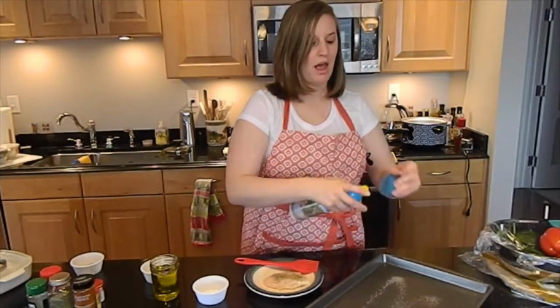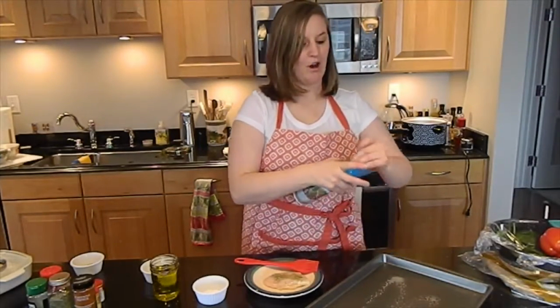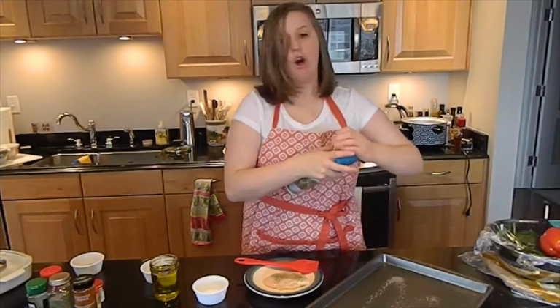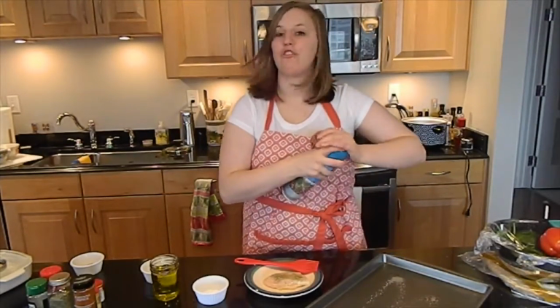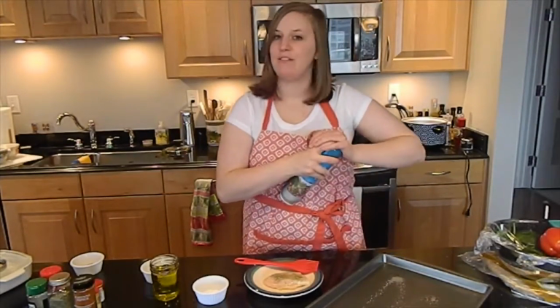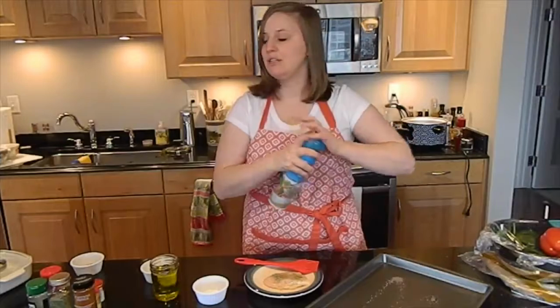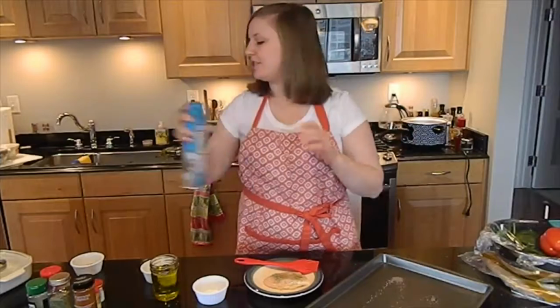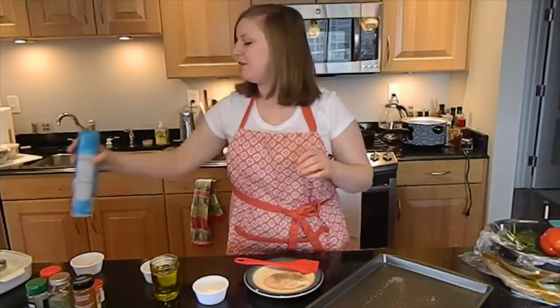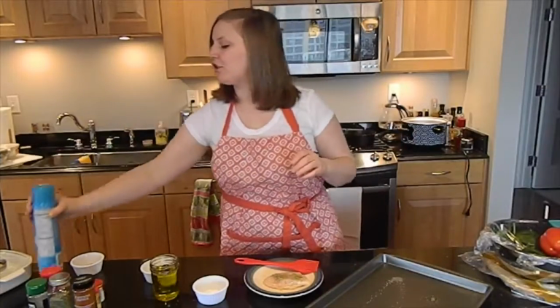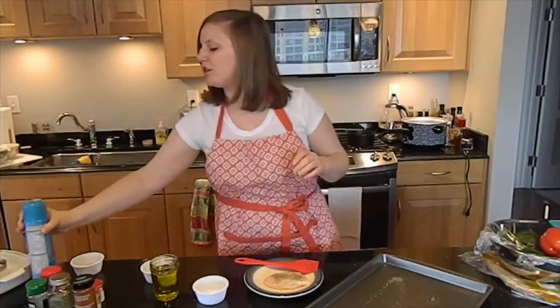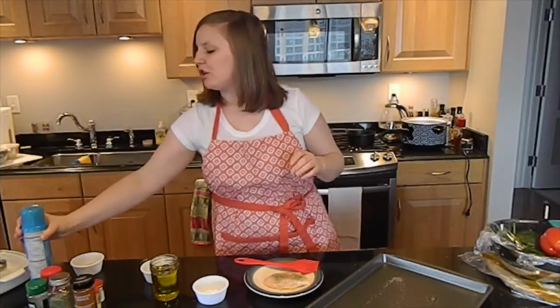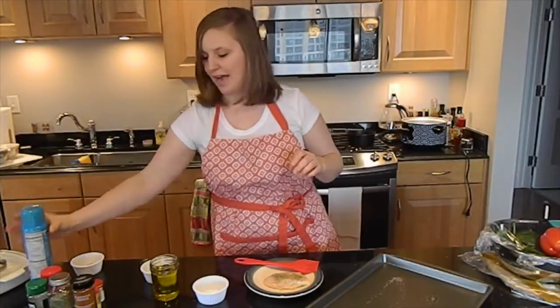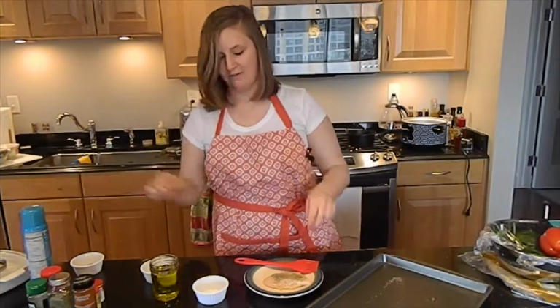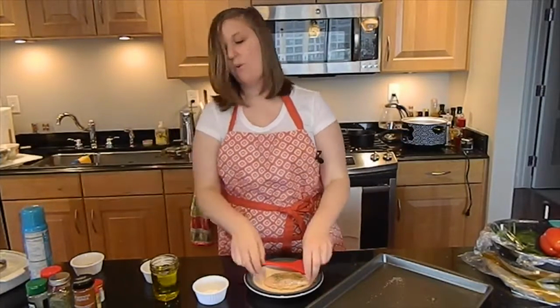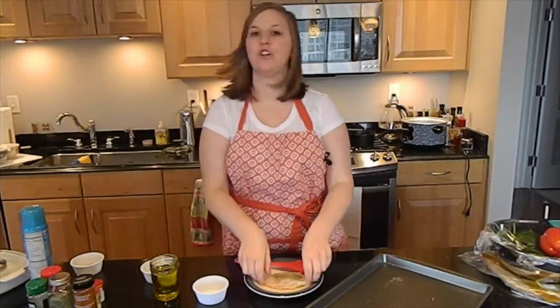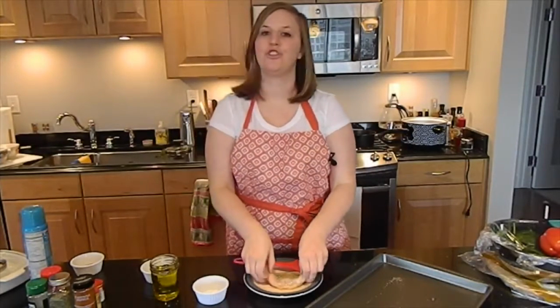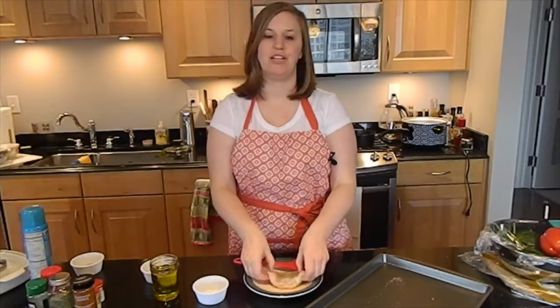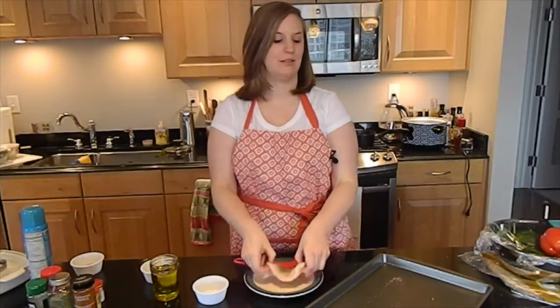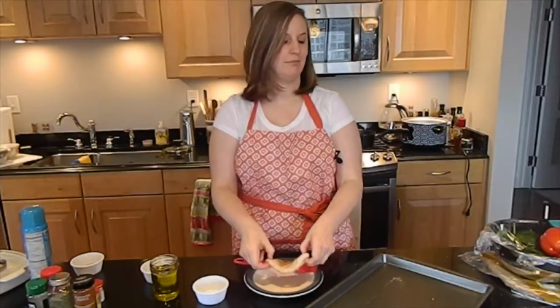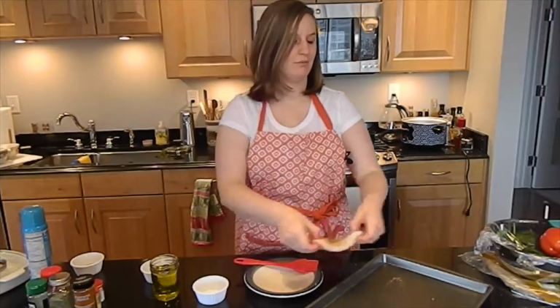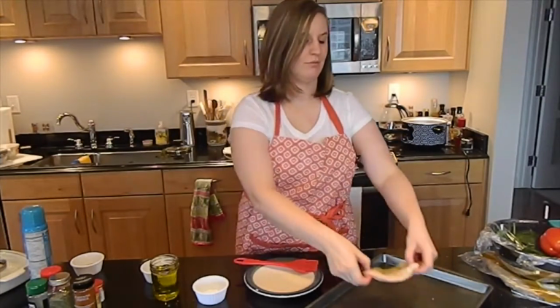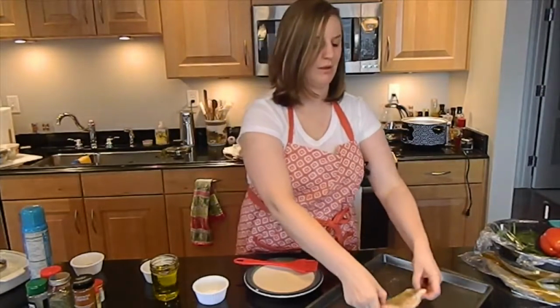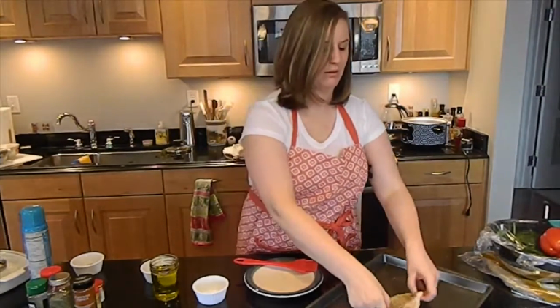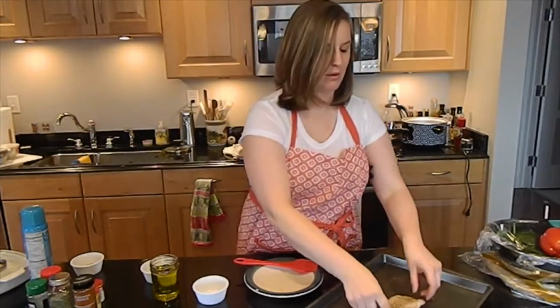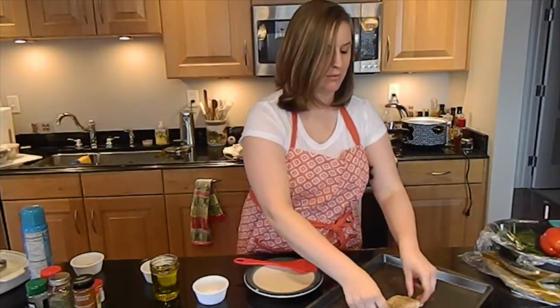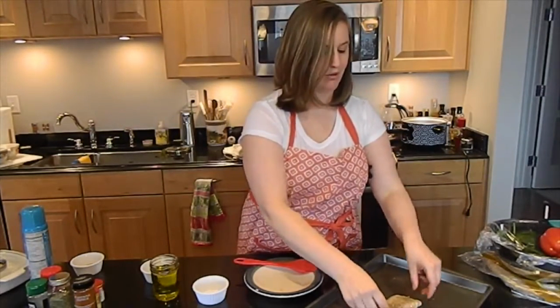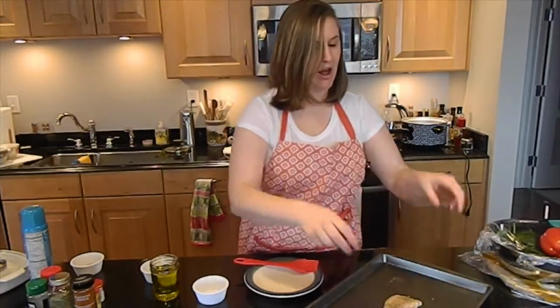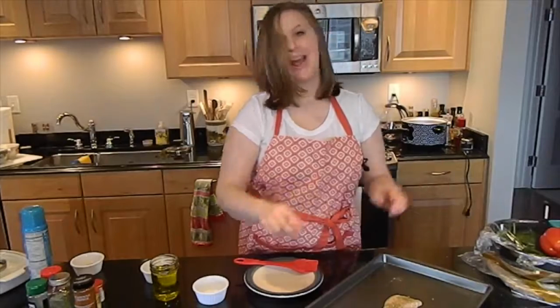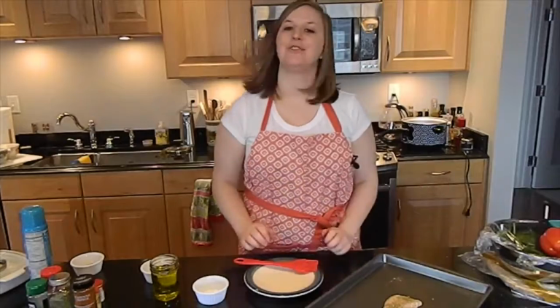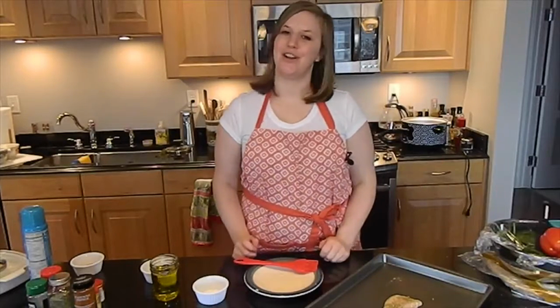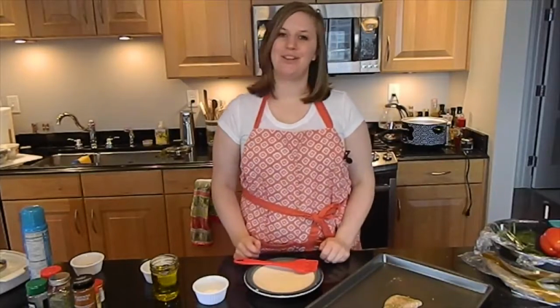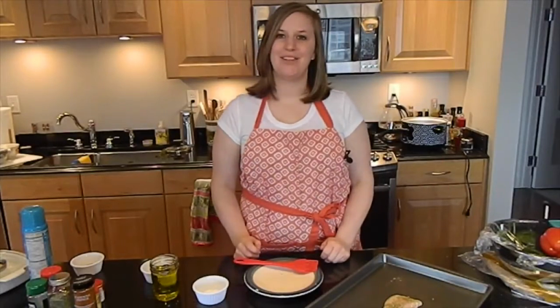All three of these recipes are going to cook at 400 degrees. Put it right on, and it's ready to go in the oven.